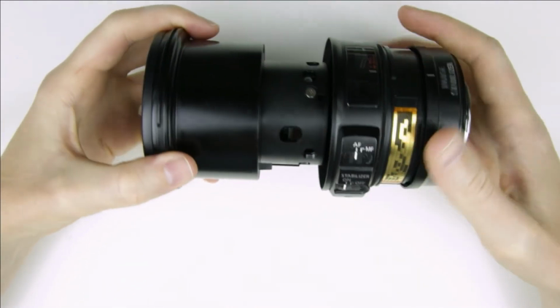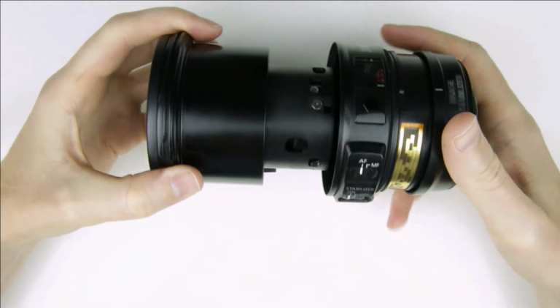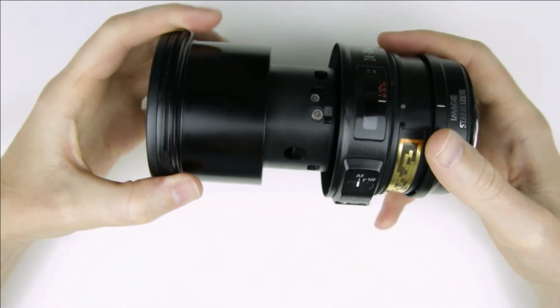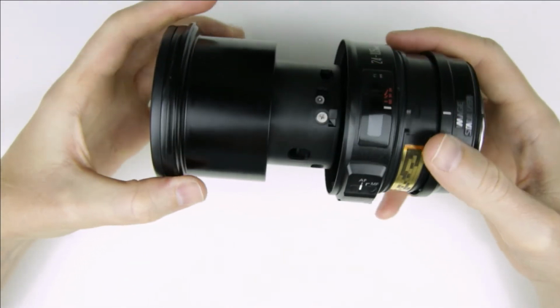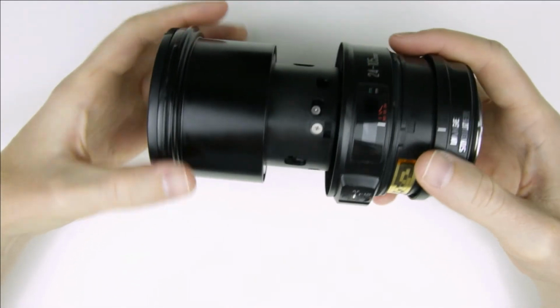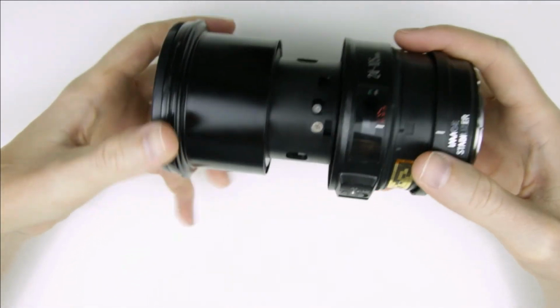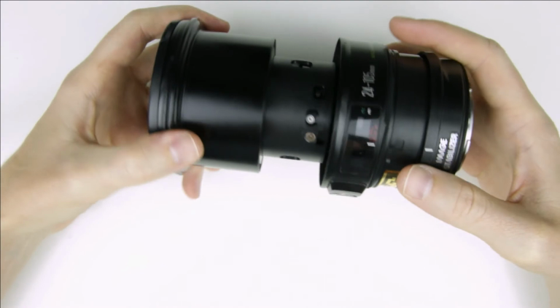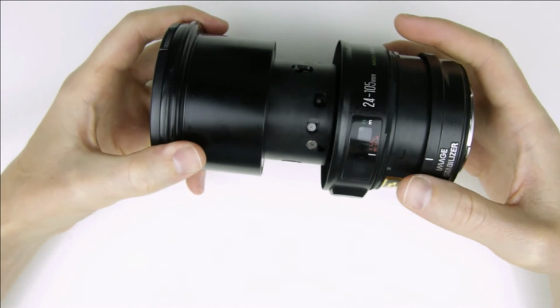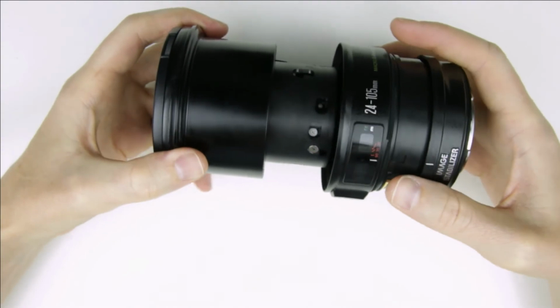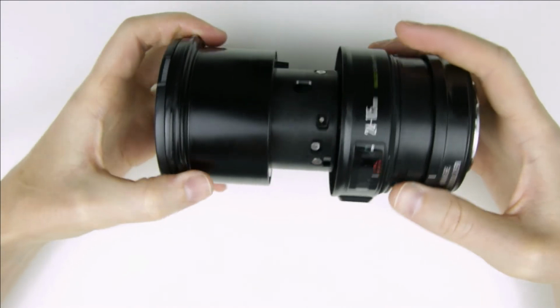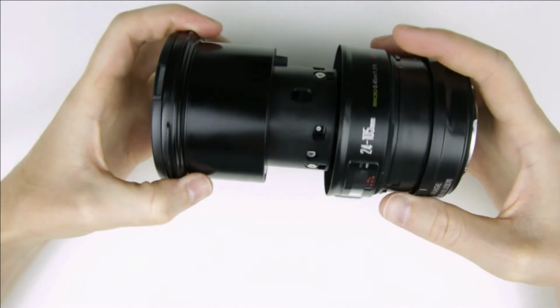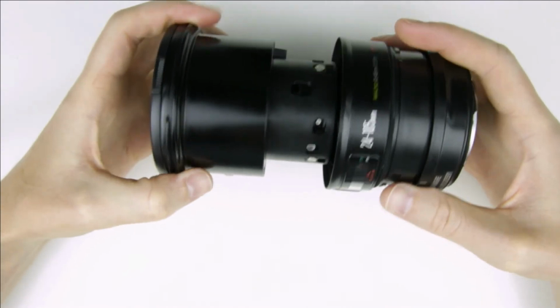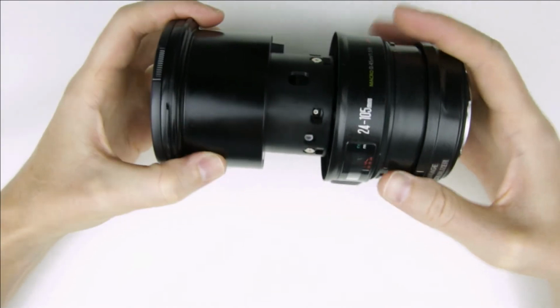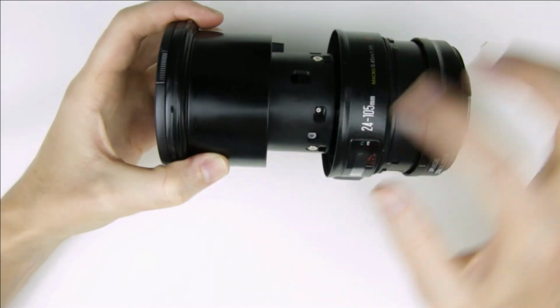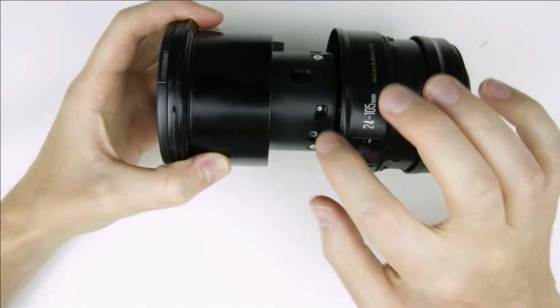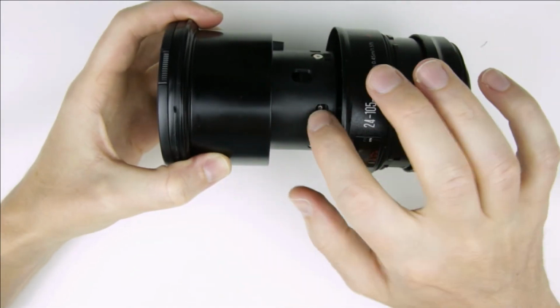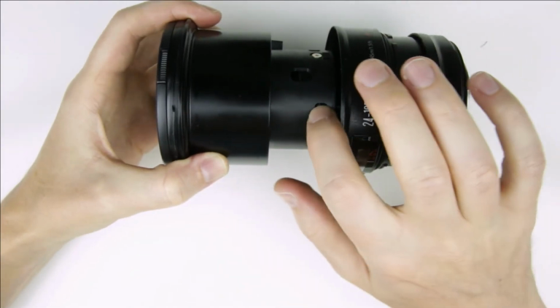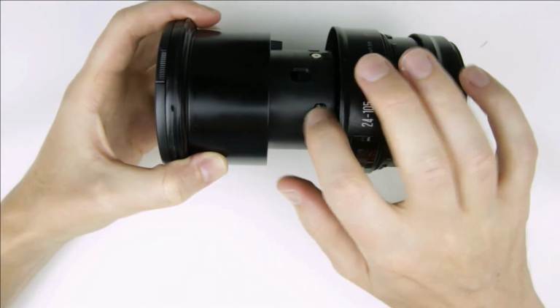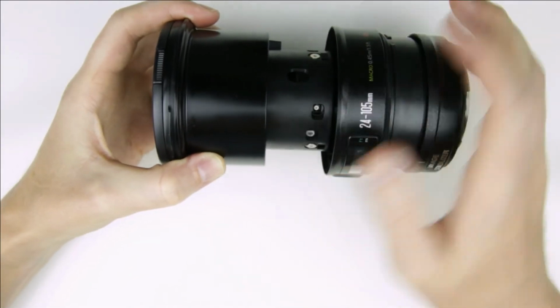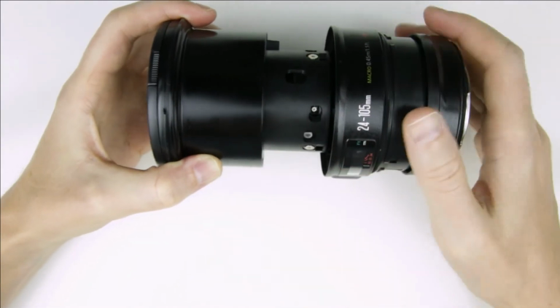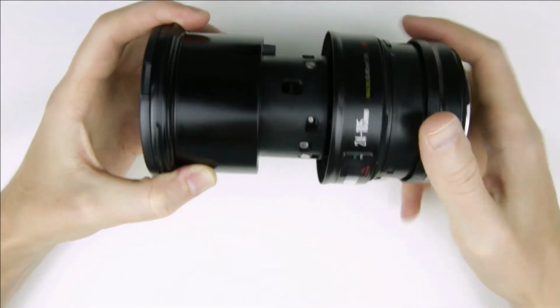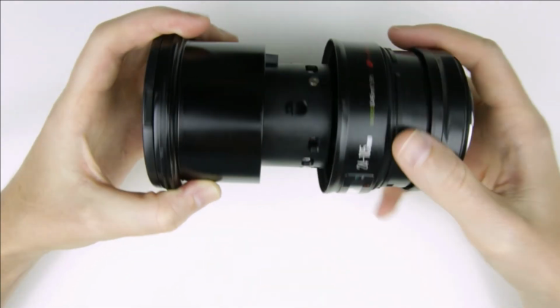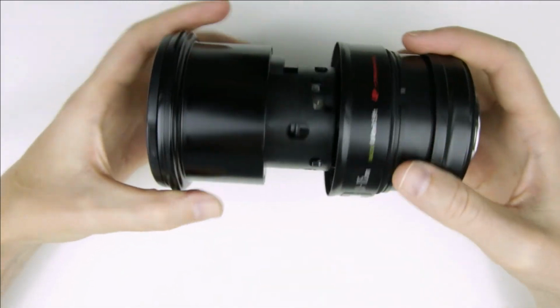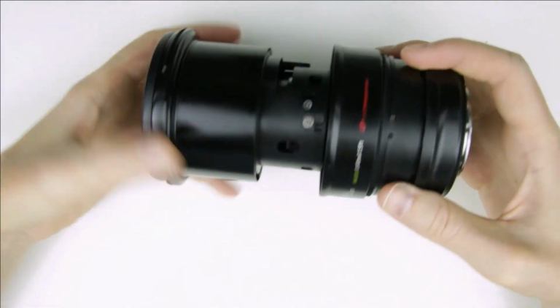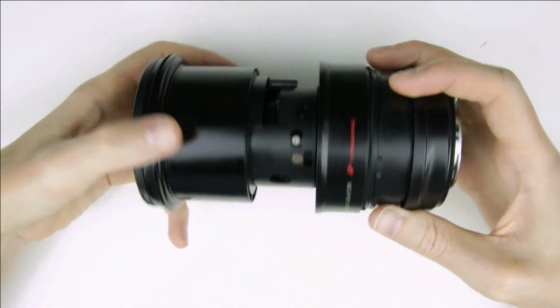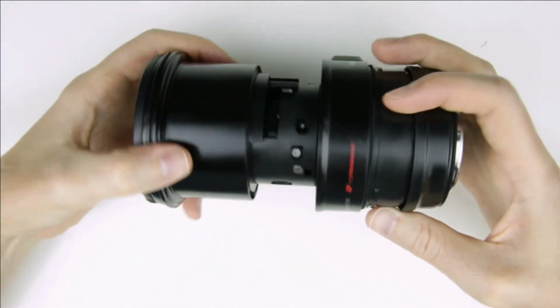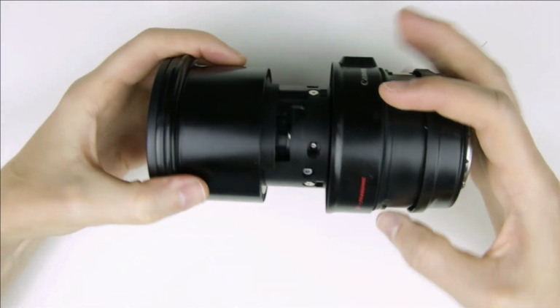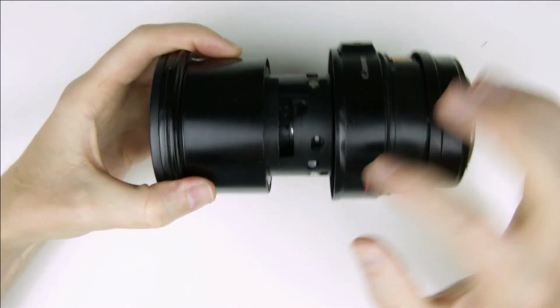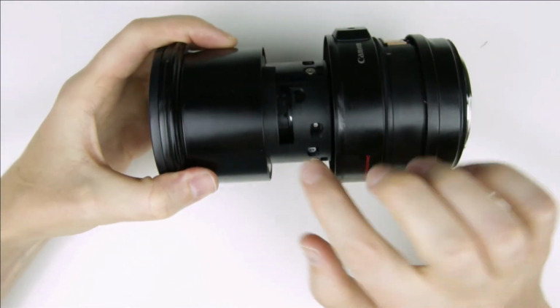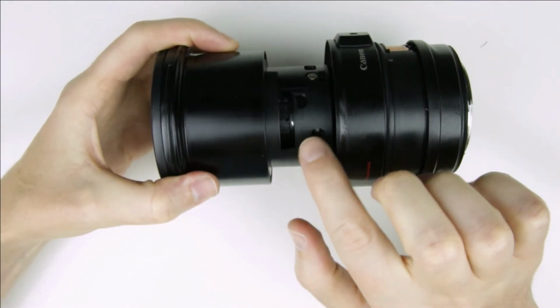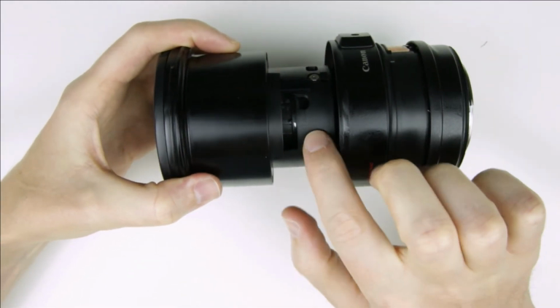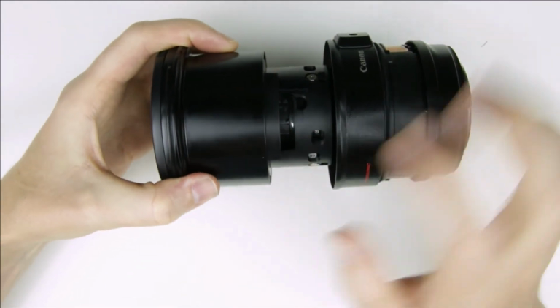We are done. Now we have access to the eccentric screws, which can be used to calibrate the lens.